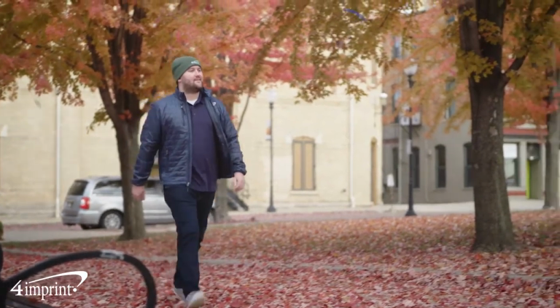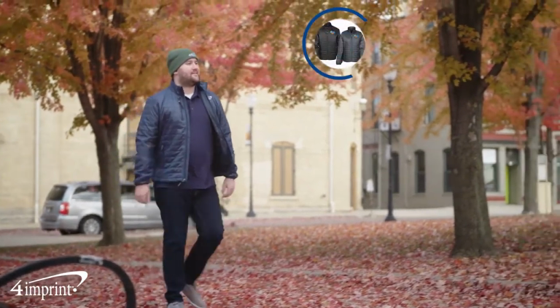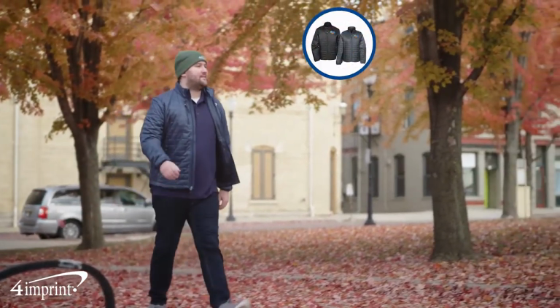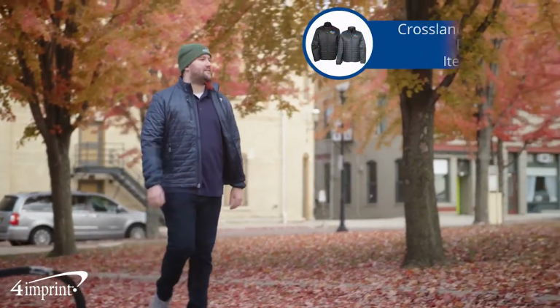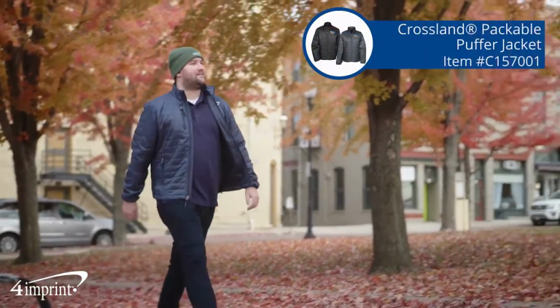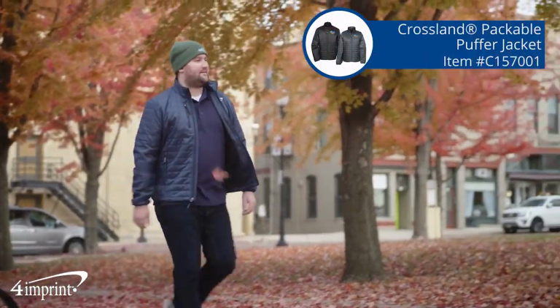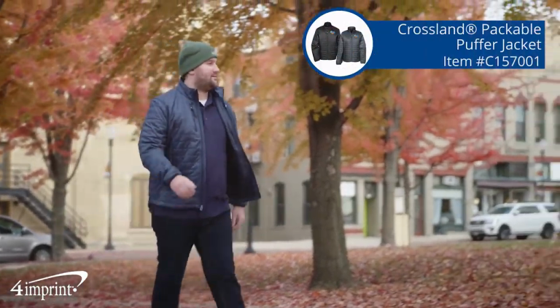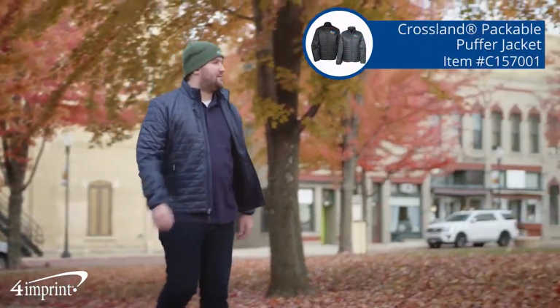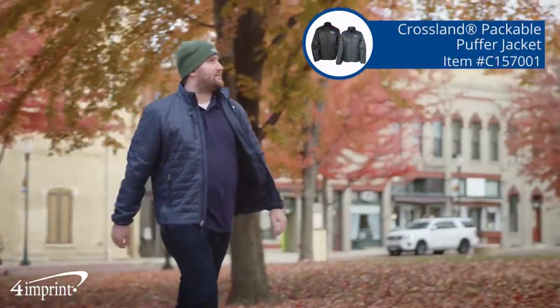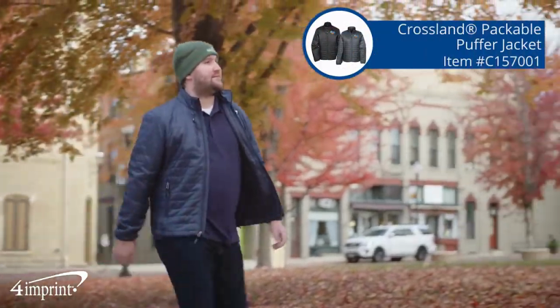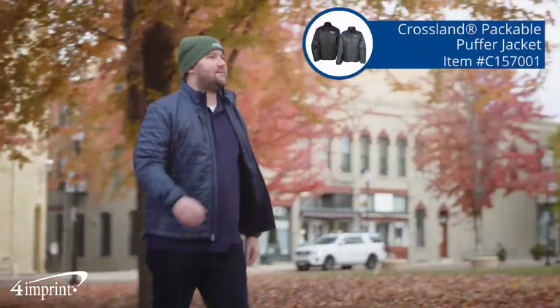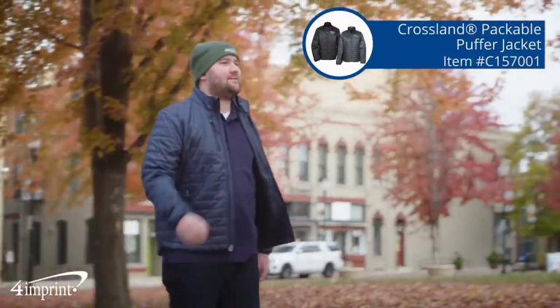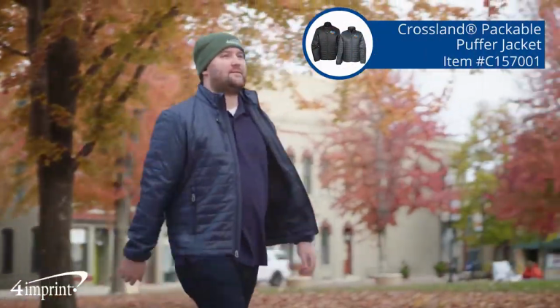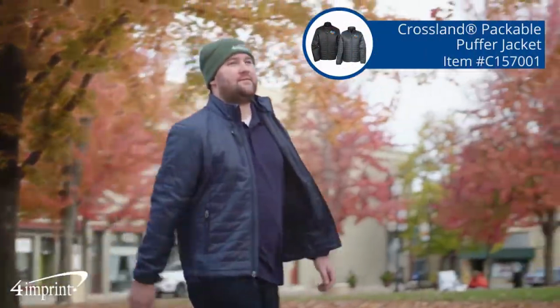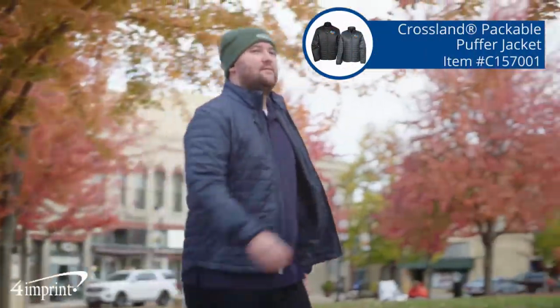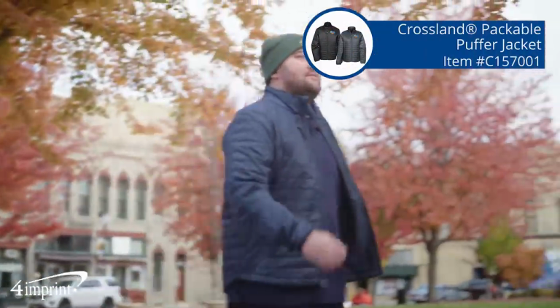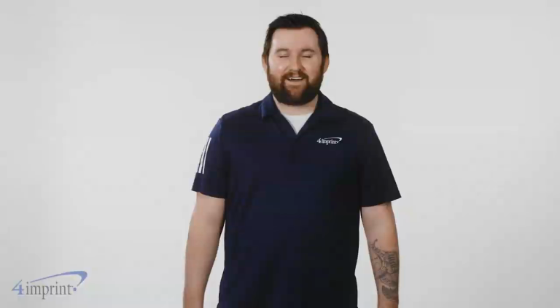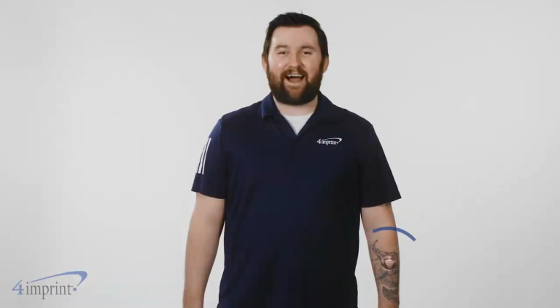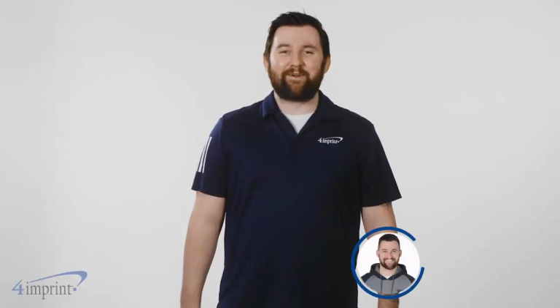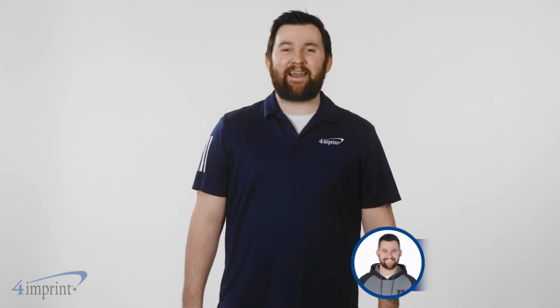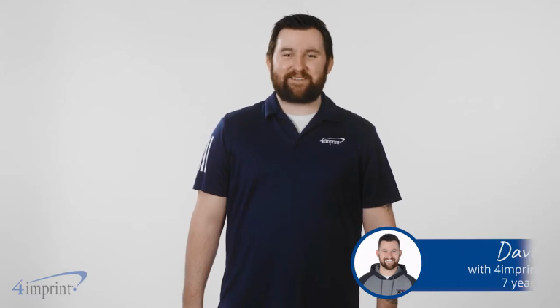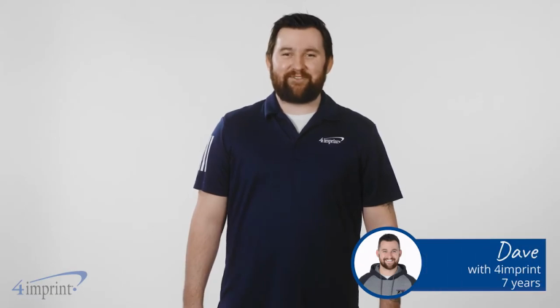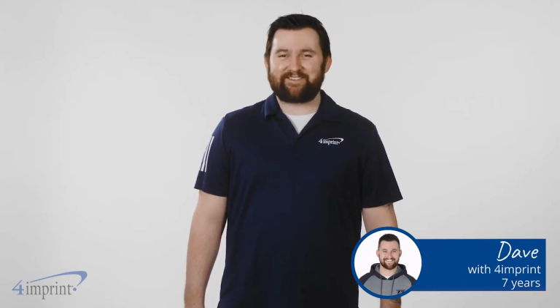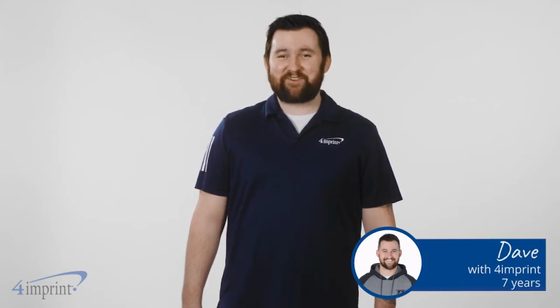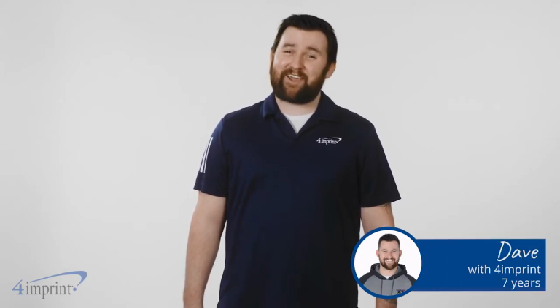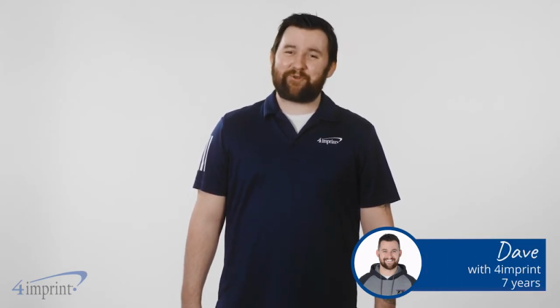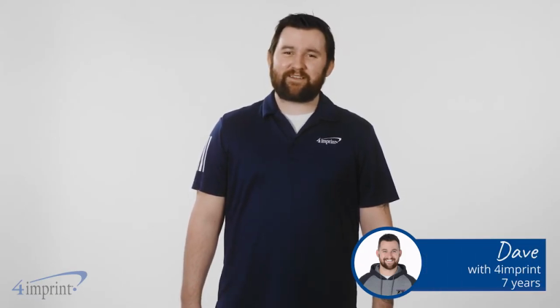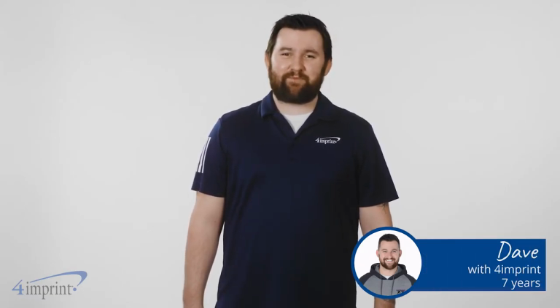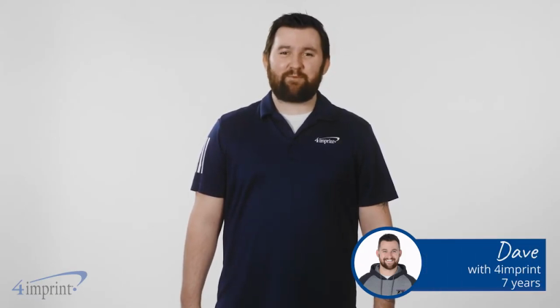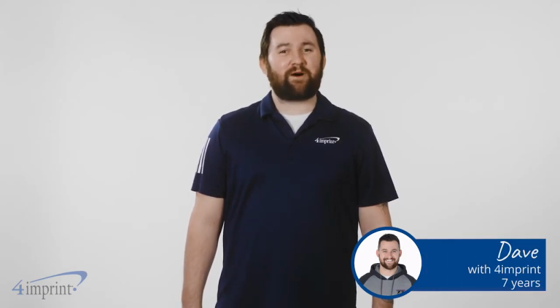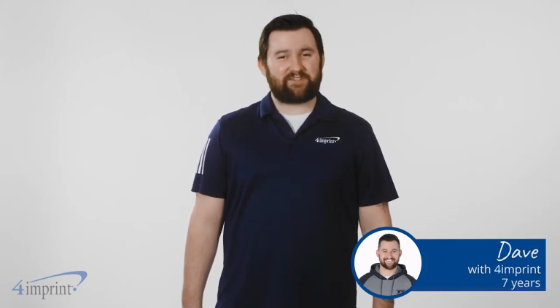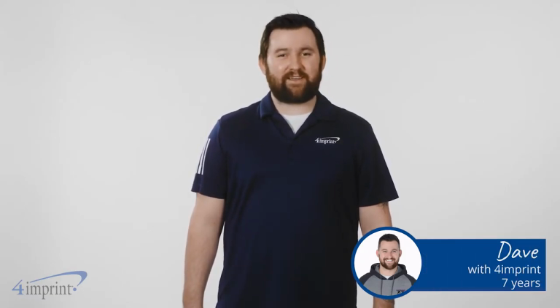A 4imprint exclusive that will give you a little bit of extra warmth in the colder months. Hi, my name is Dave and today we're checking out the Crossland Packable Puffer Jacket.